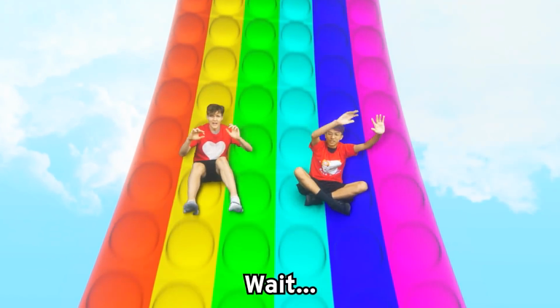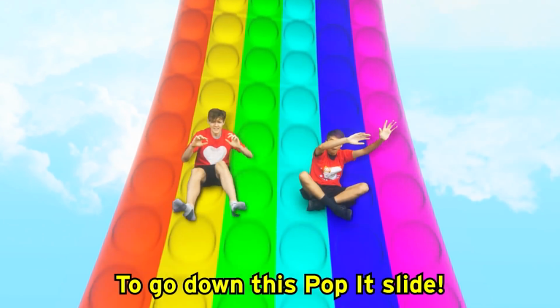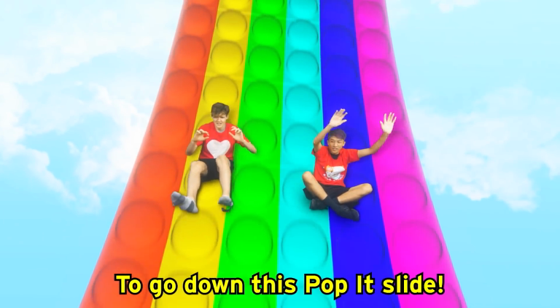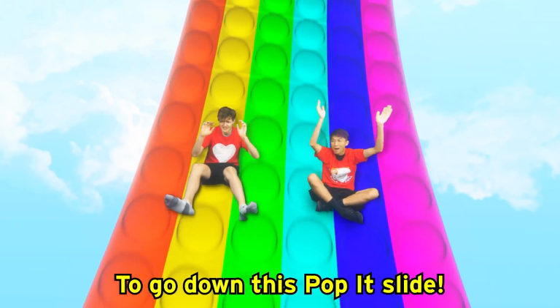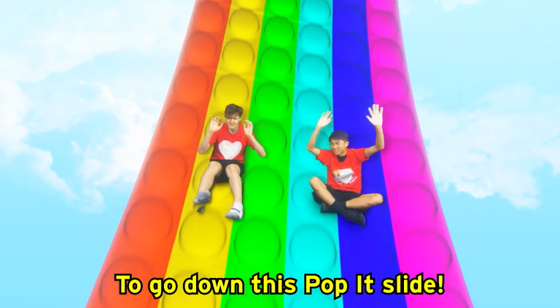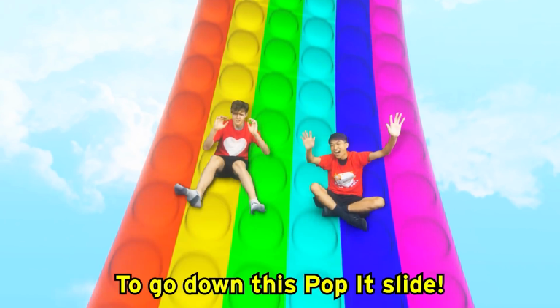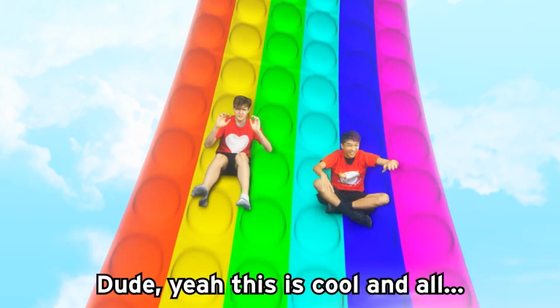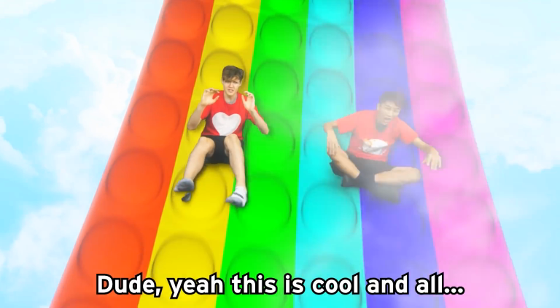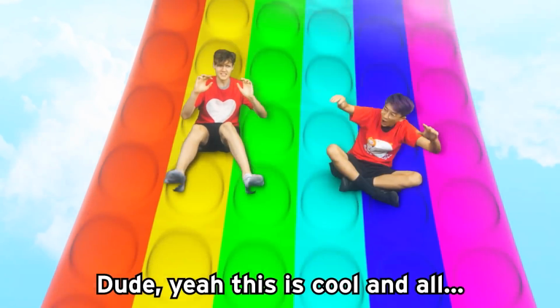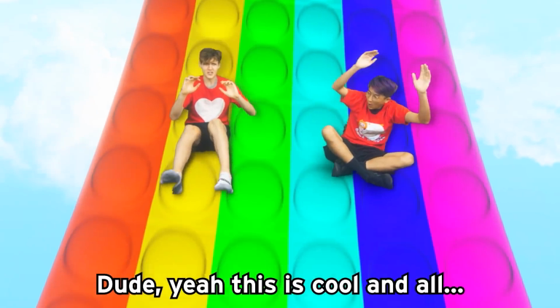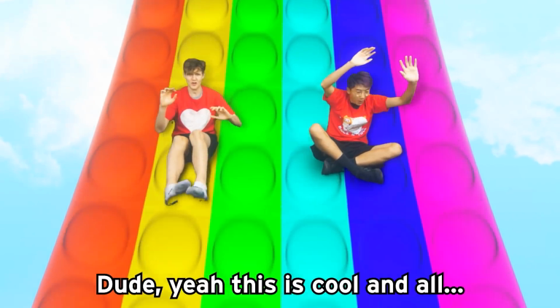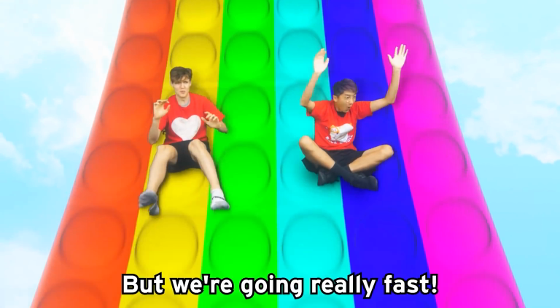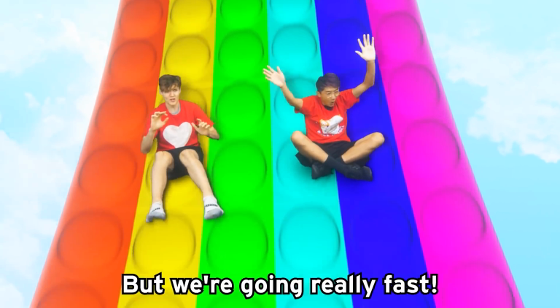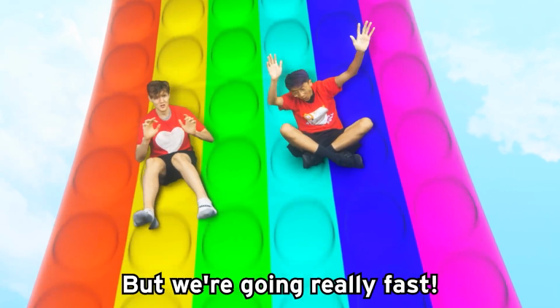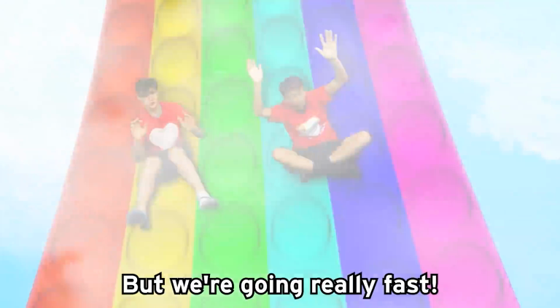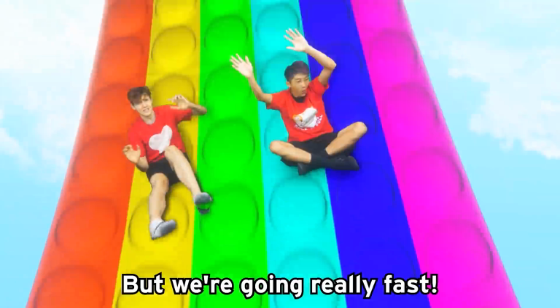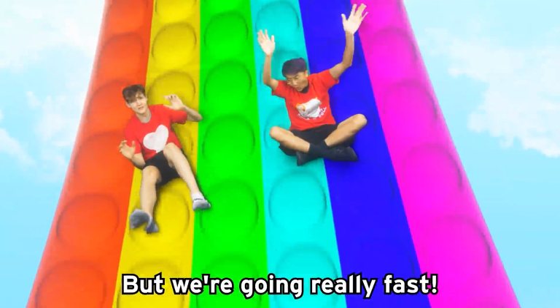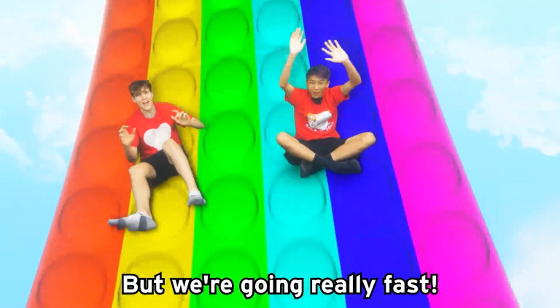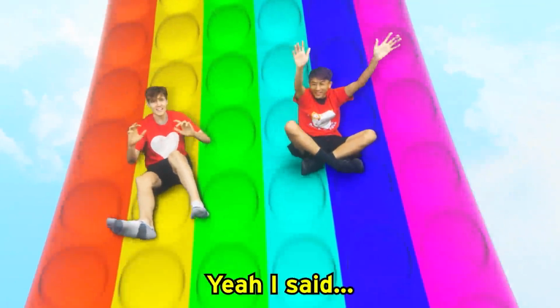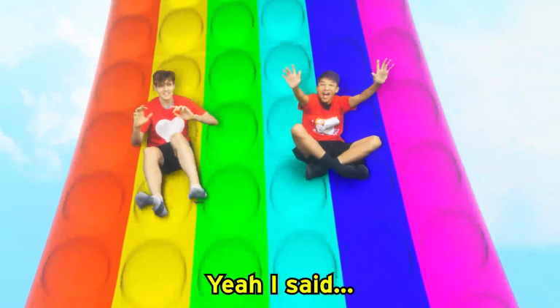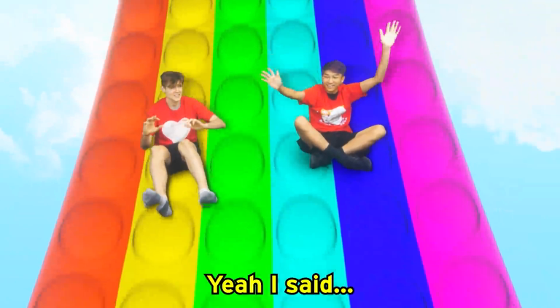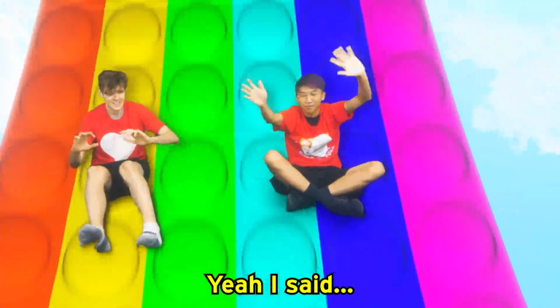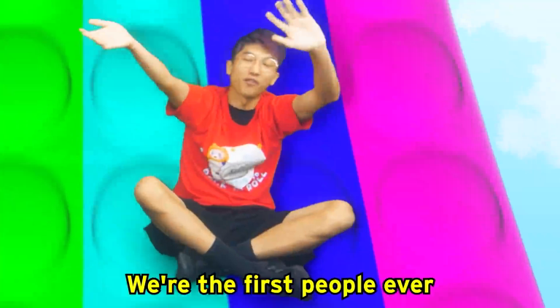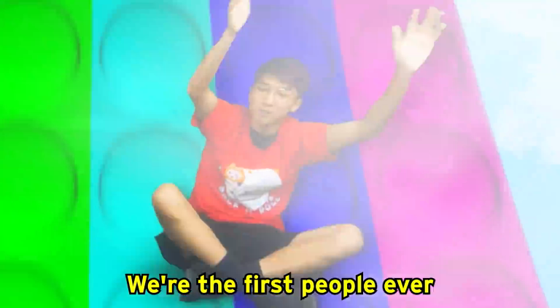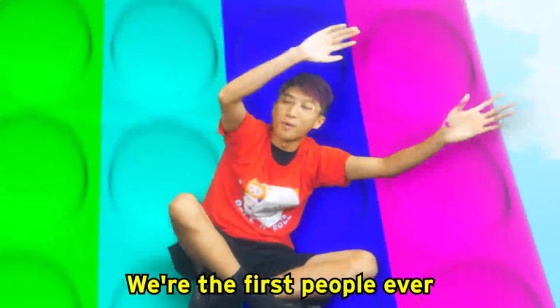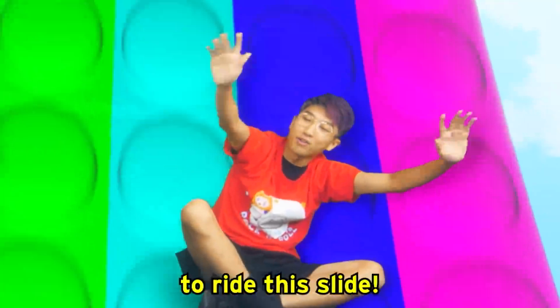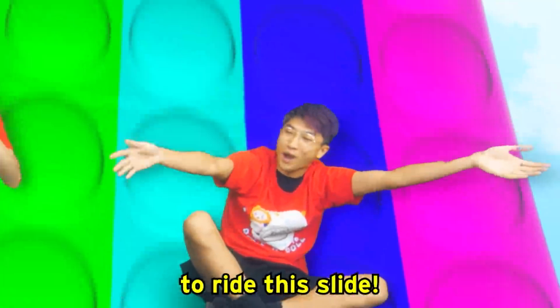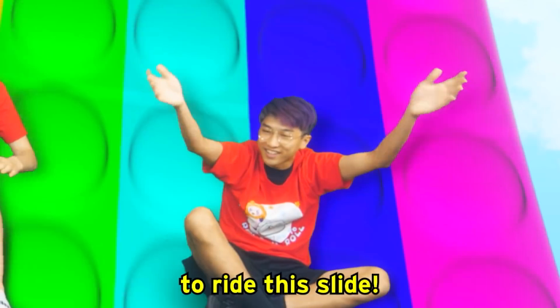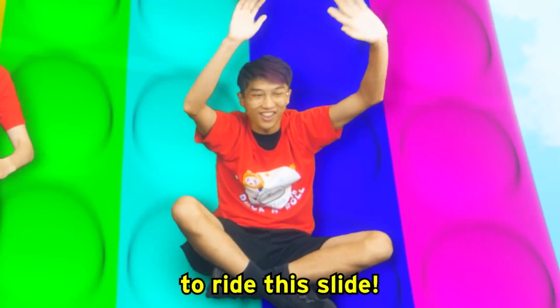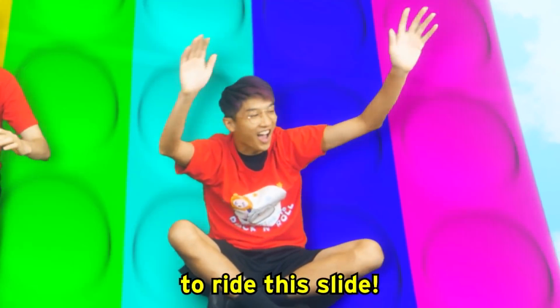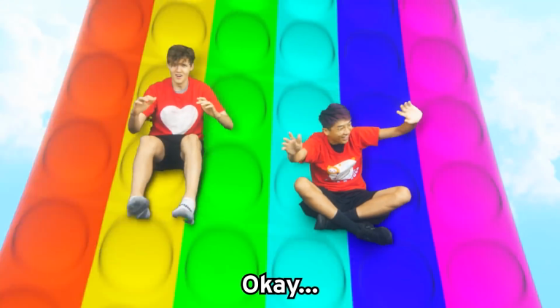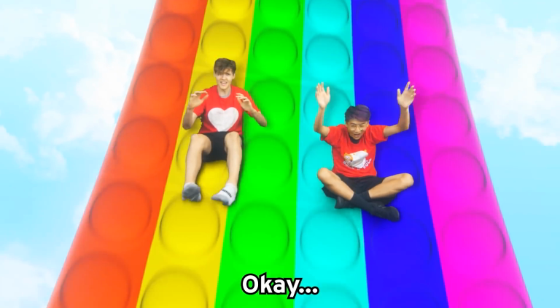Wait, we're going down this pop-it slide. This is cool and all, but we're going really fast. I said we're the first people ever to ride this slide.